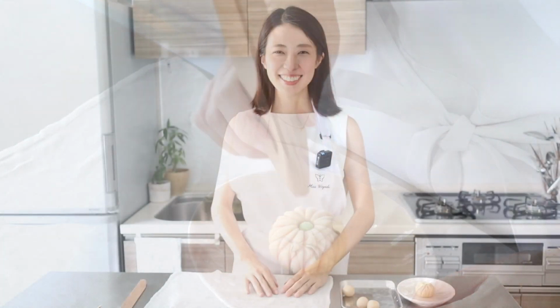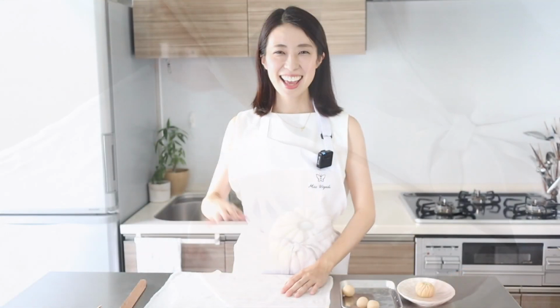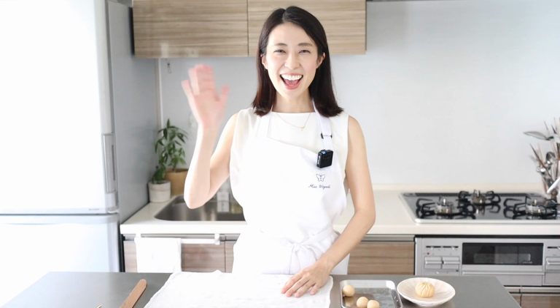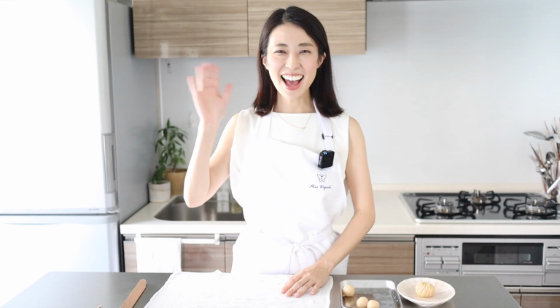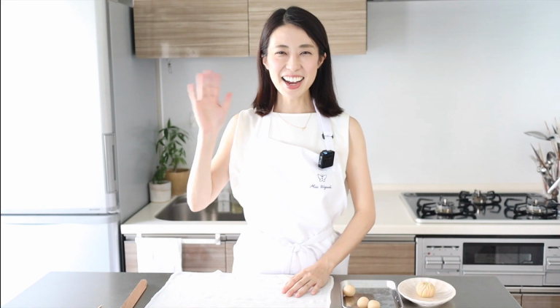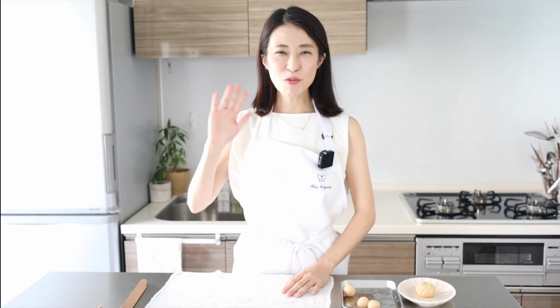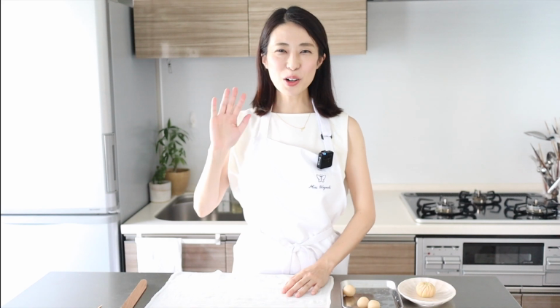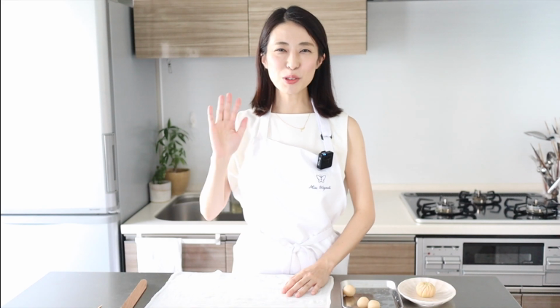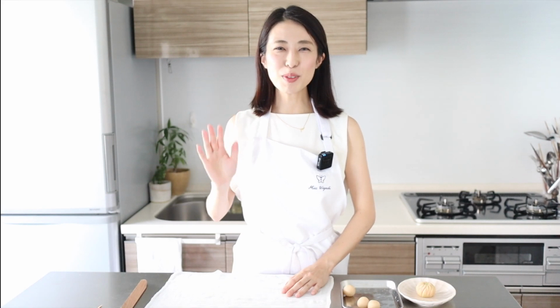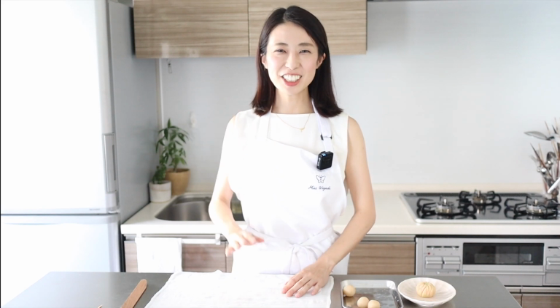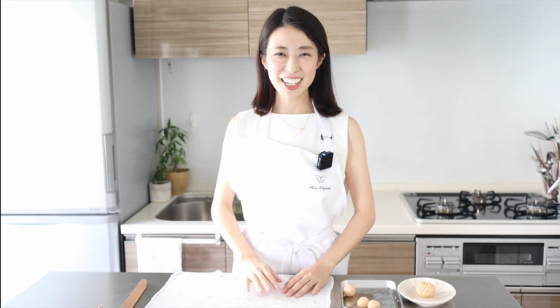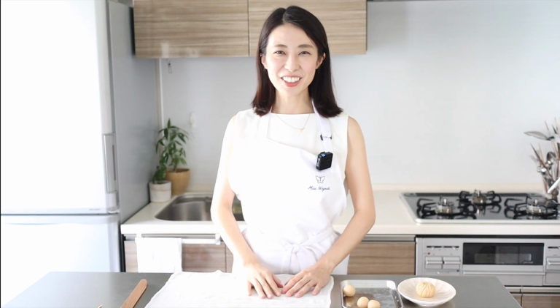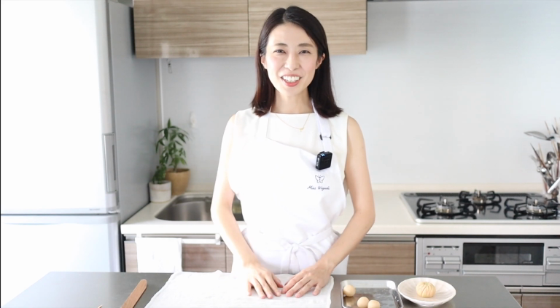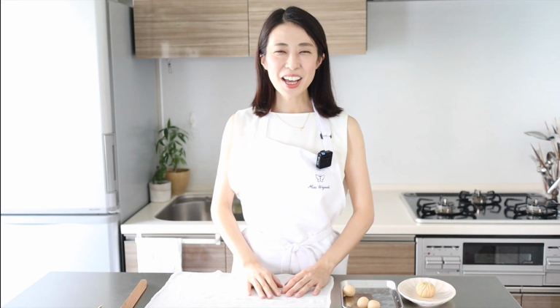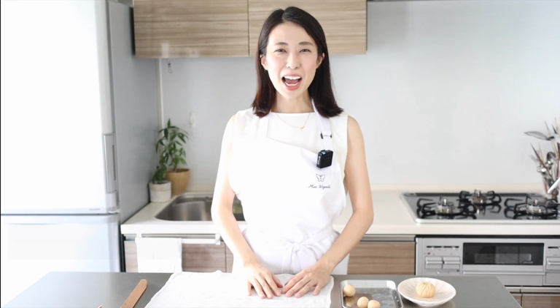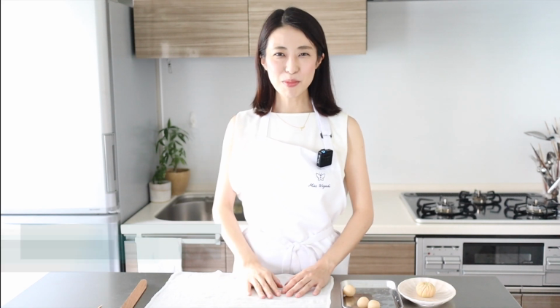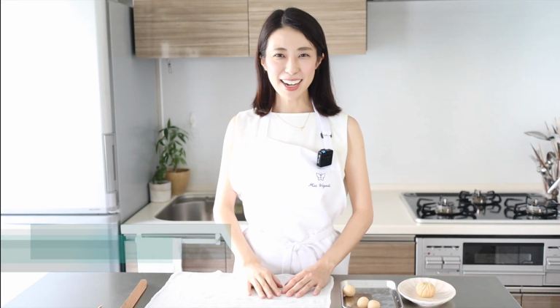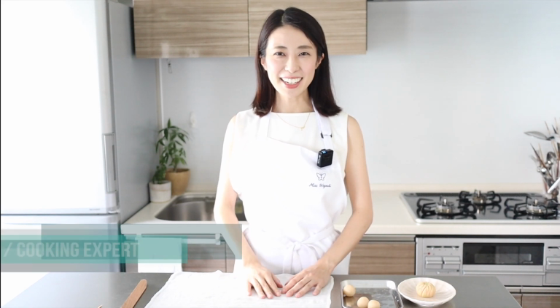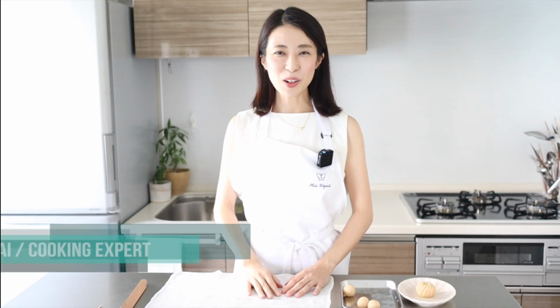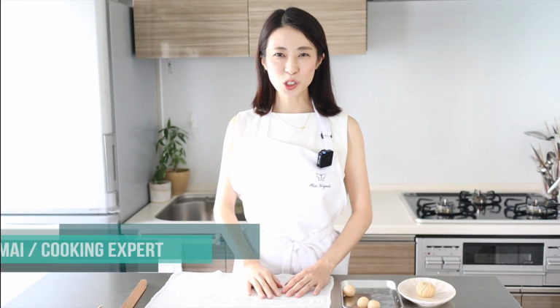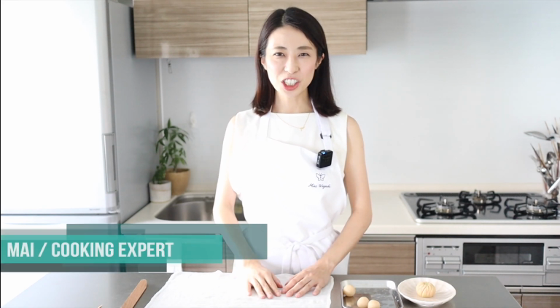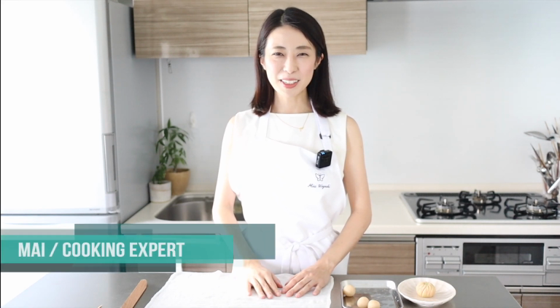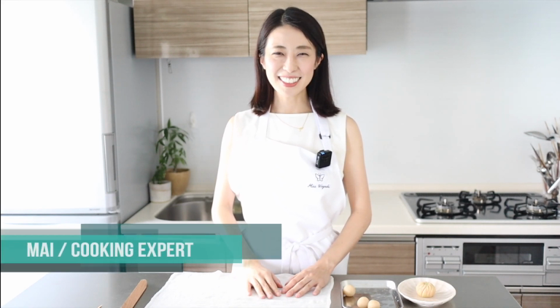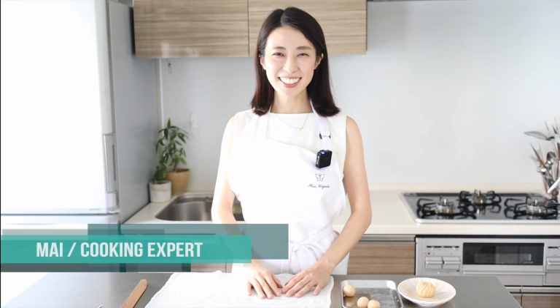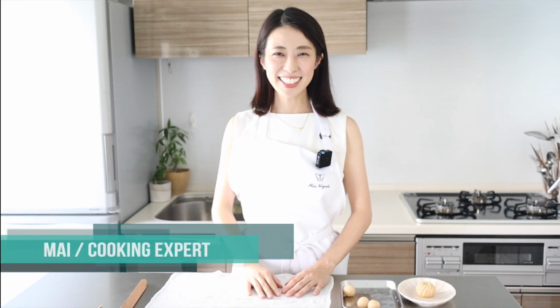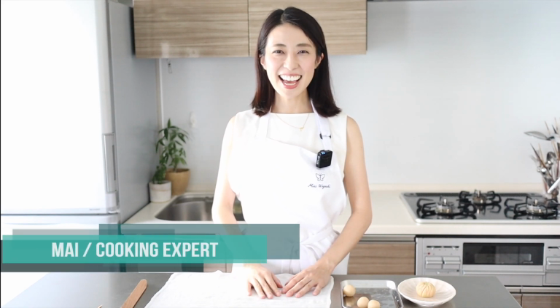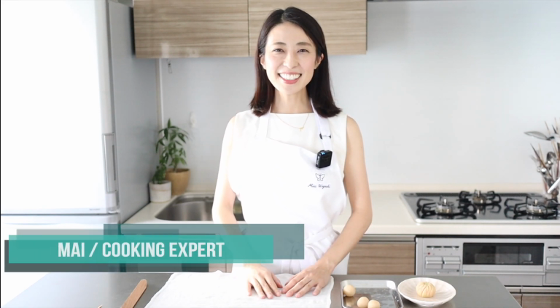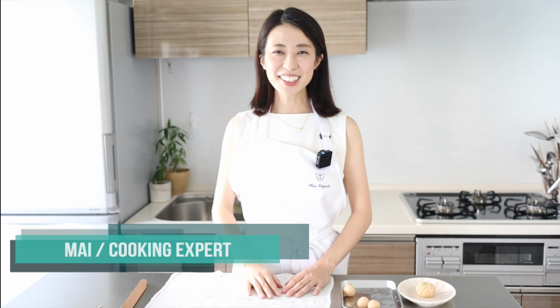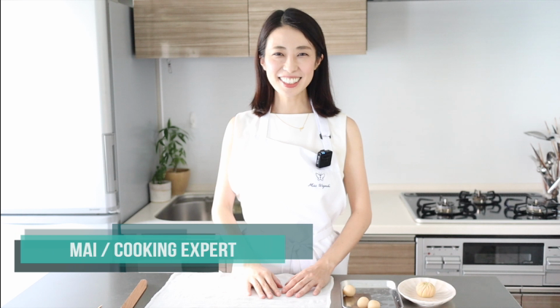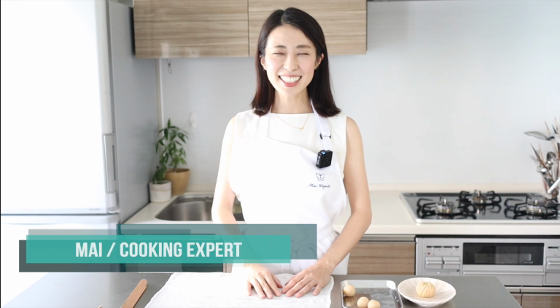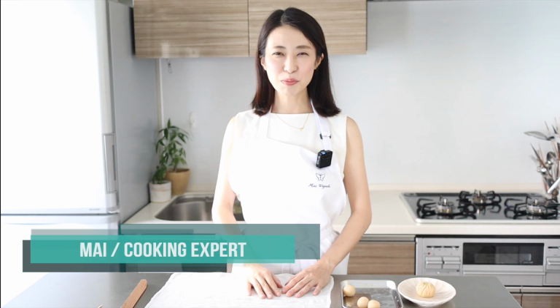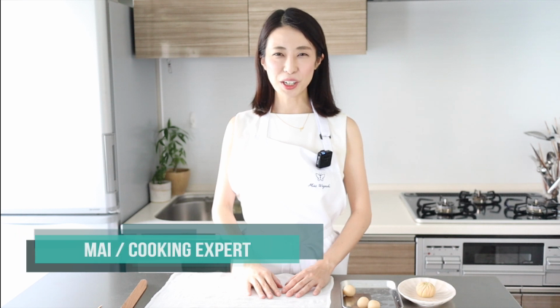Hi, welcome to my channel. I'm Mai, a local Japanese cooking and dessert expert.